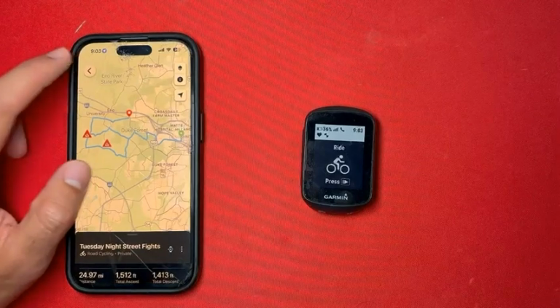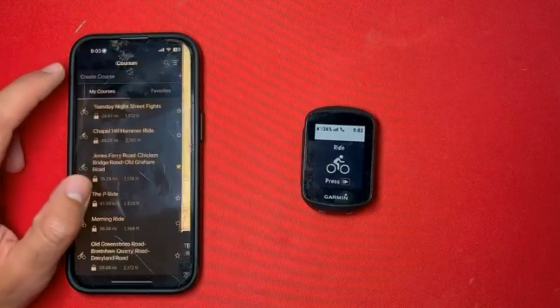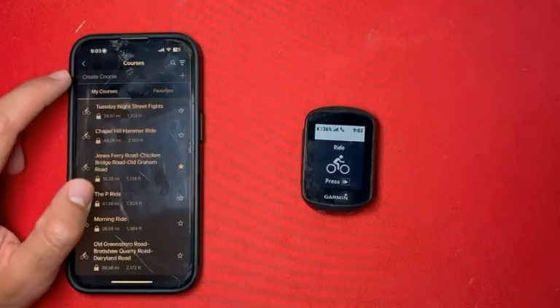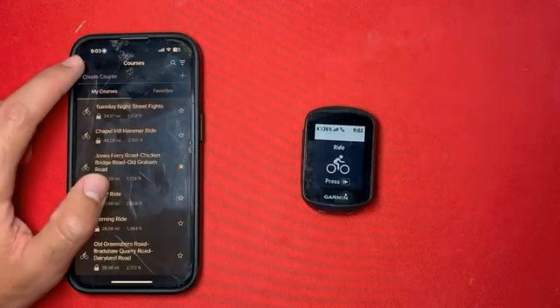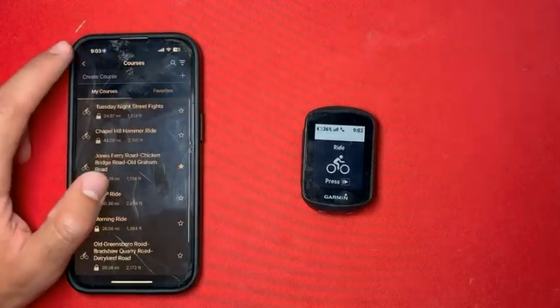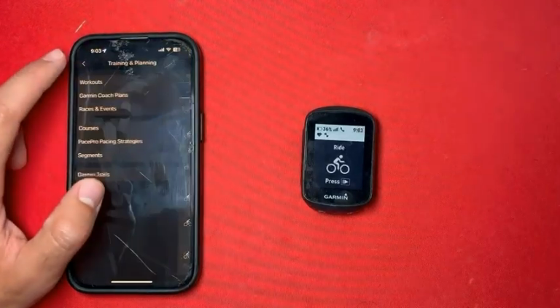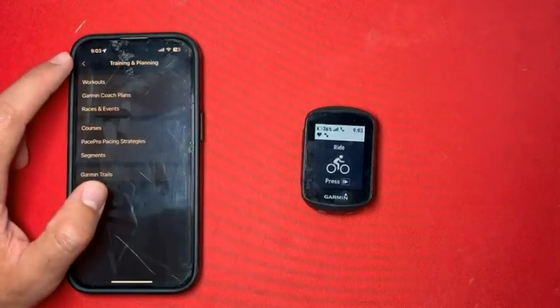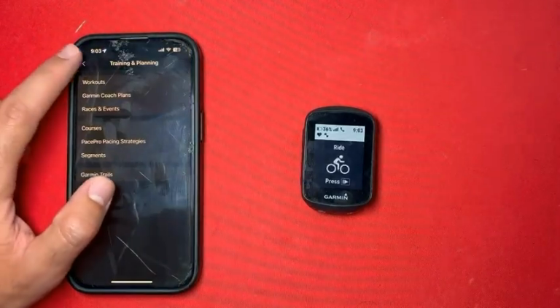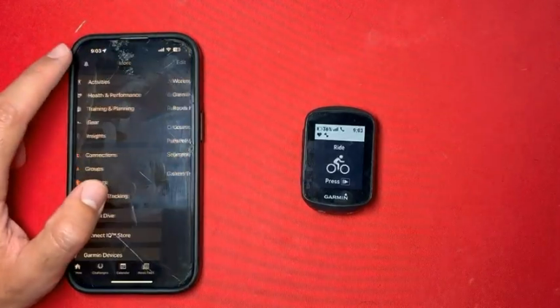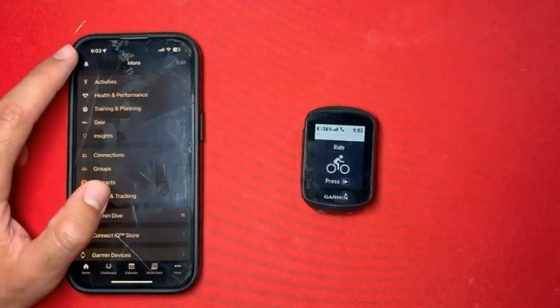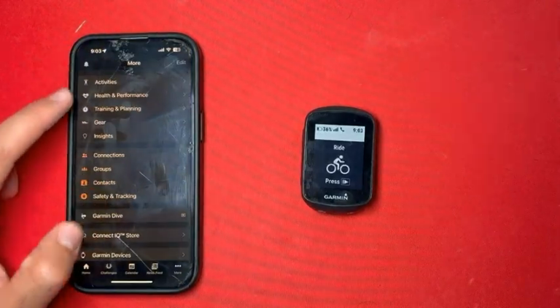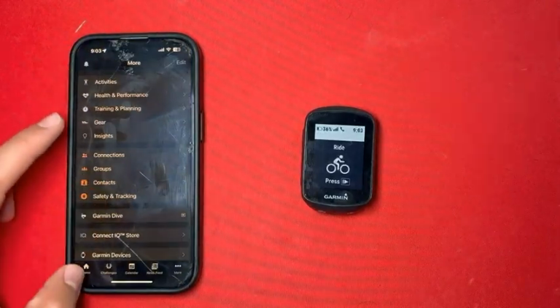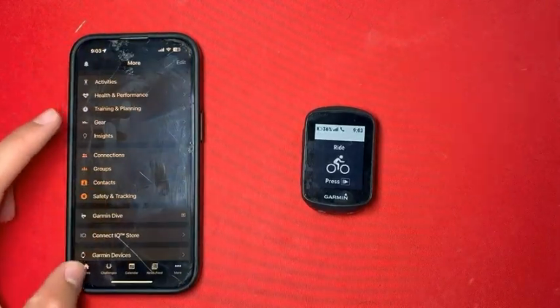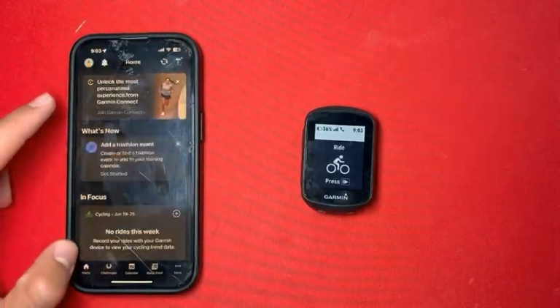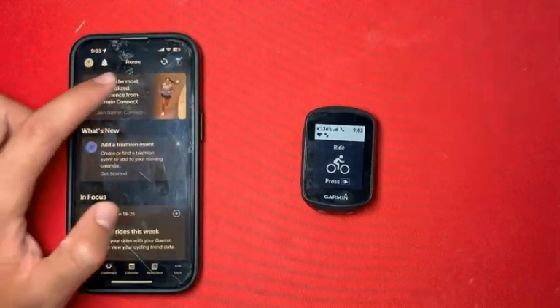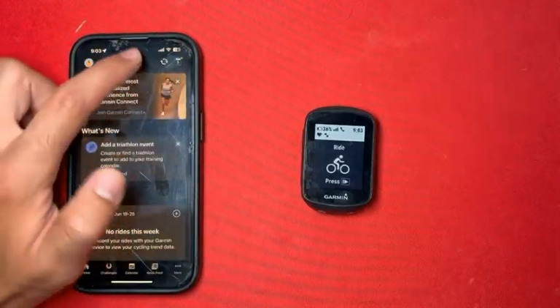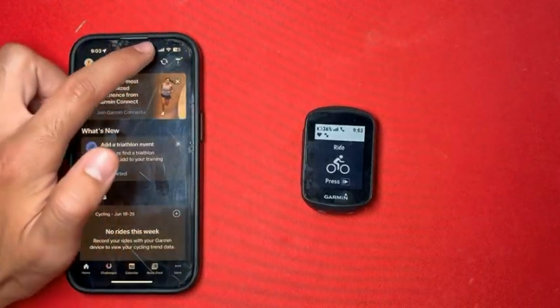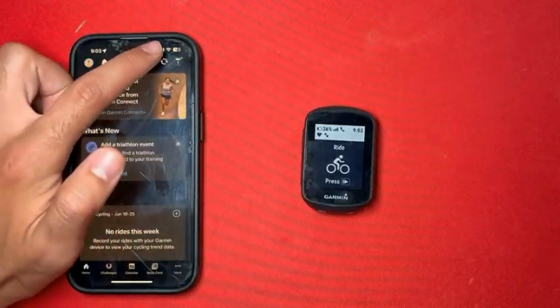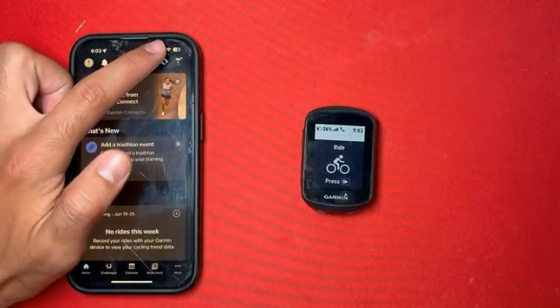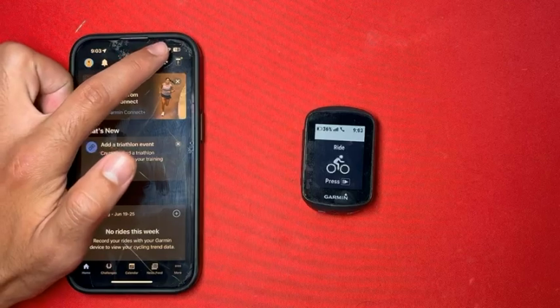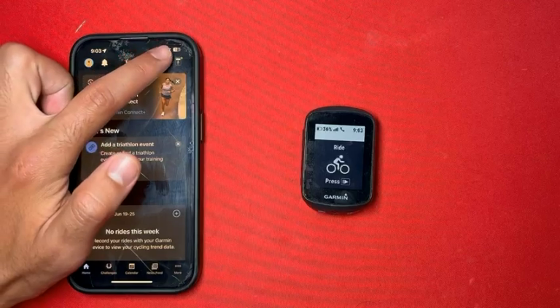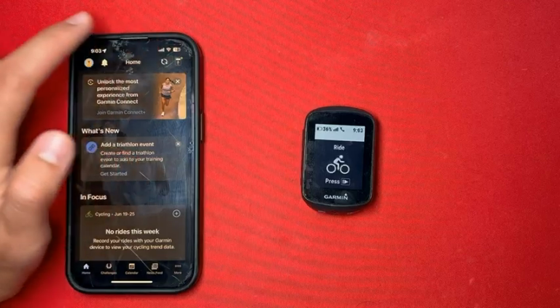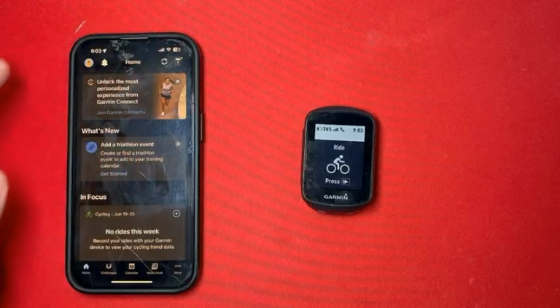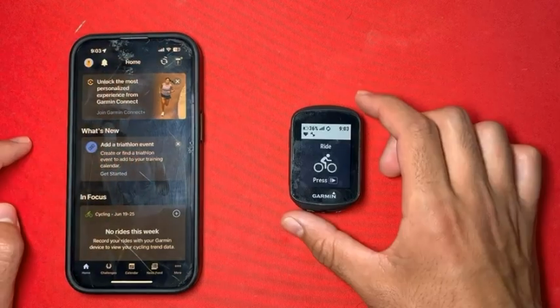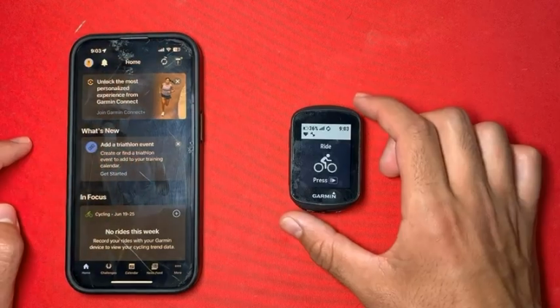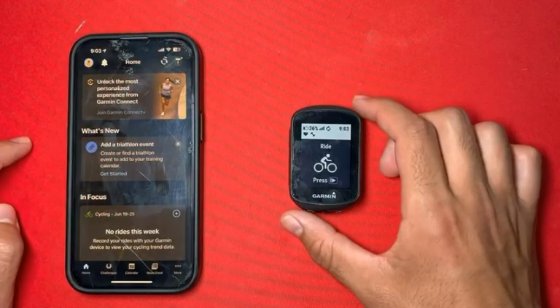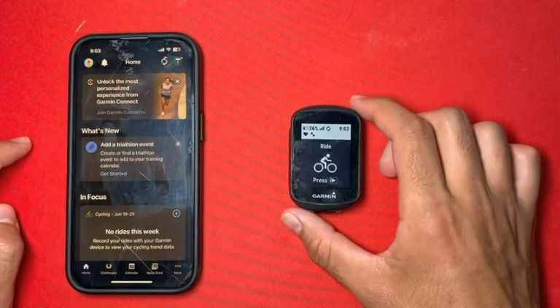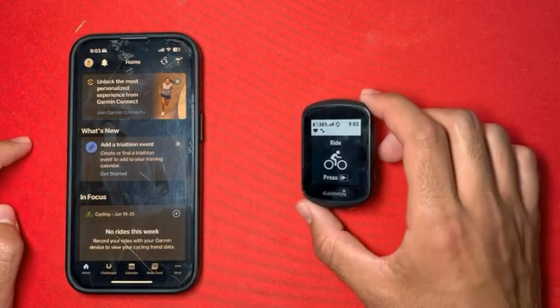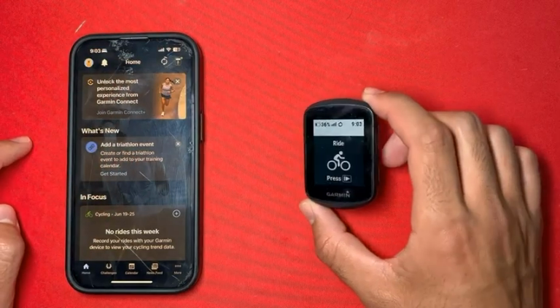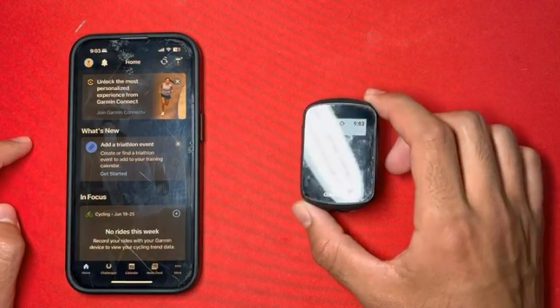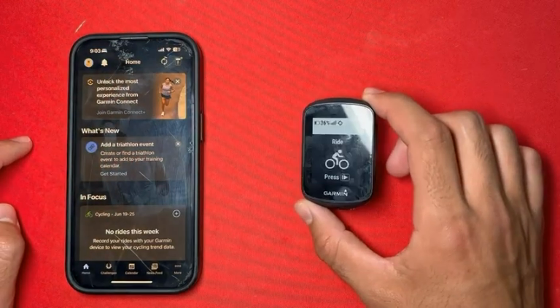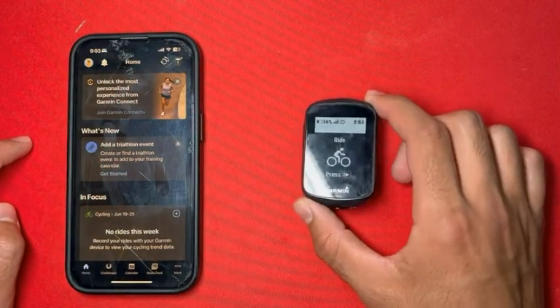Now, the next time we sync — which we can do by clicking this button right here — the course will be added to our Garmin by computer.